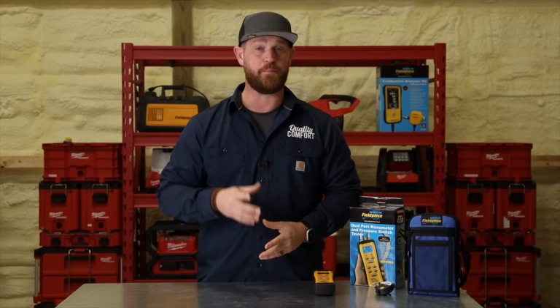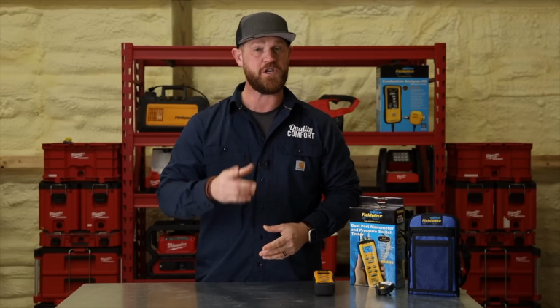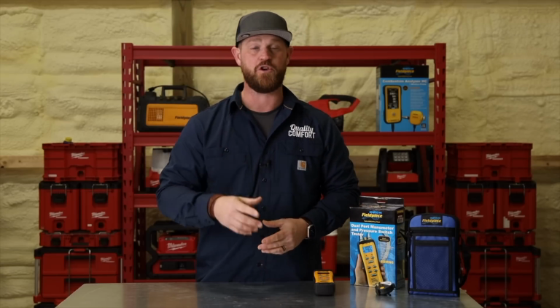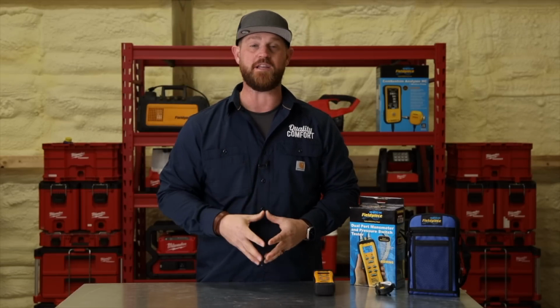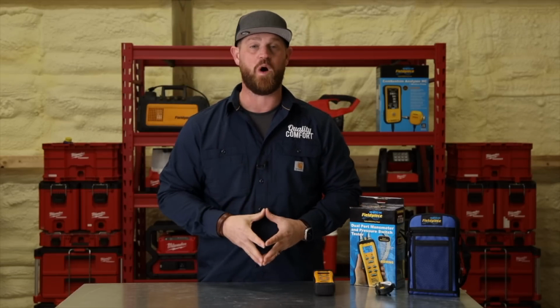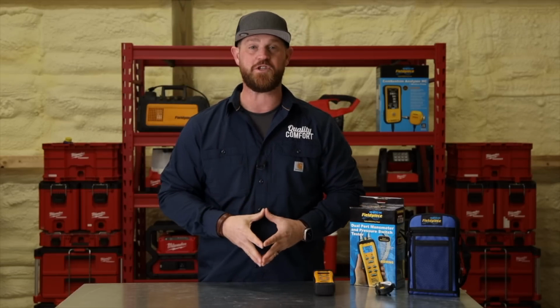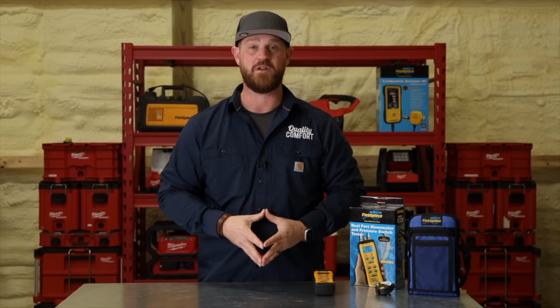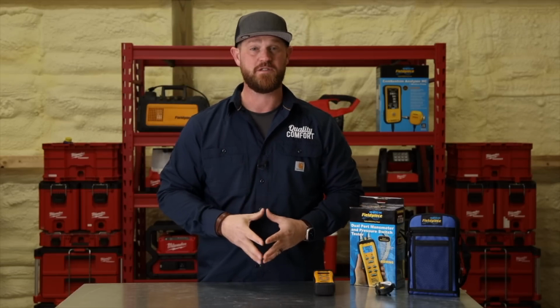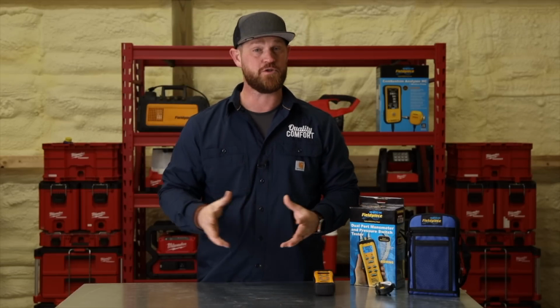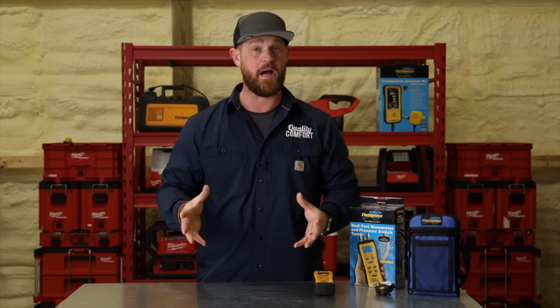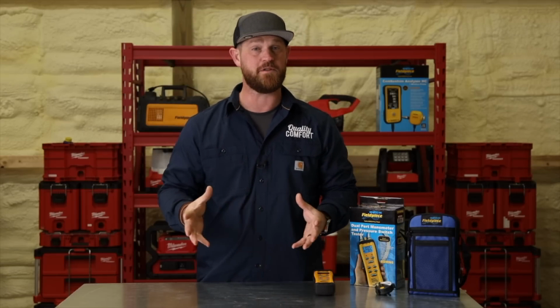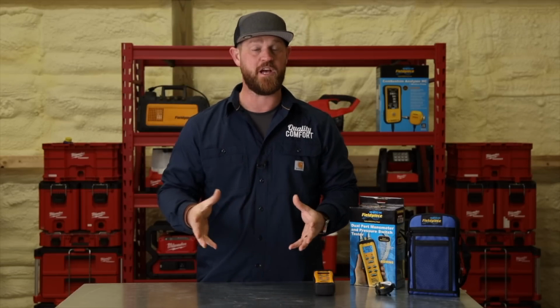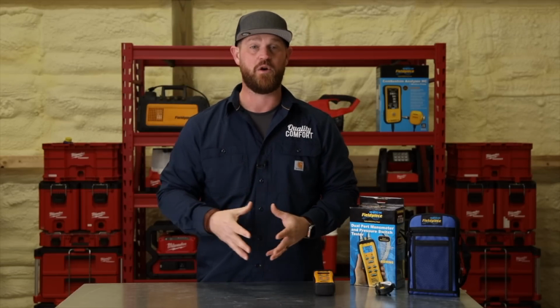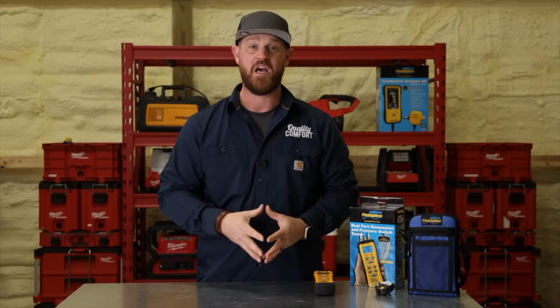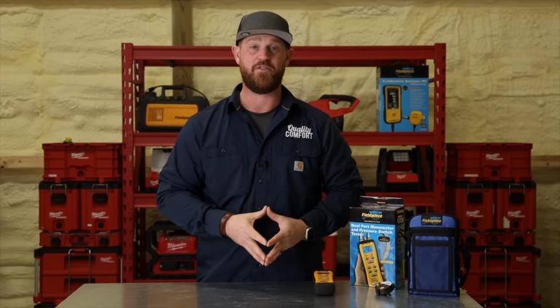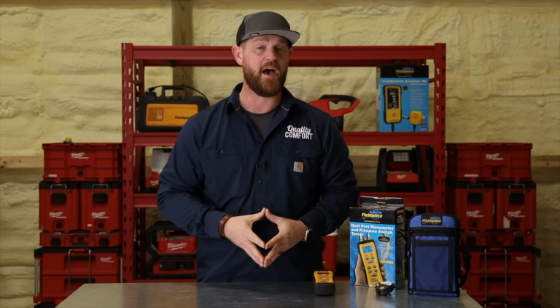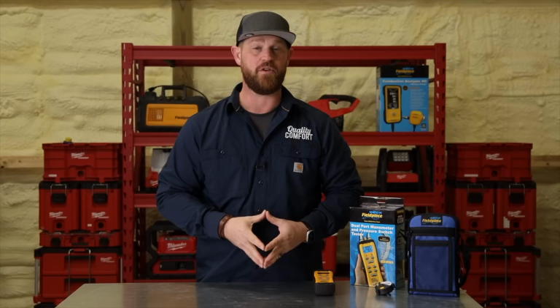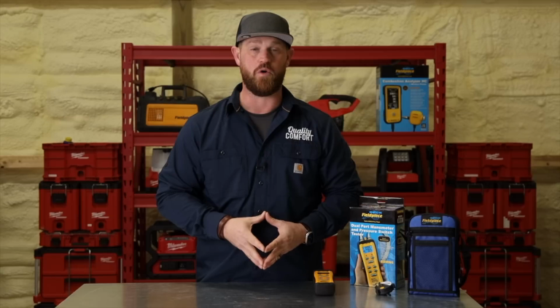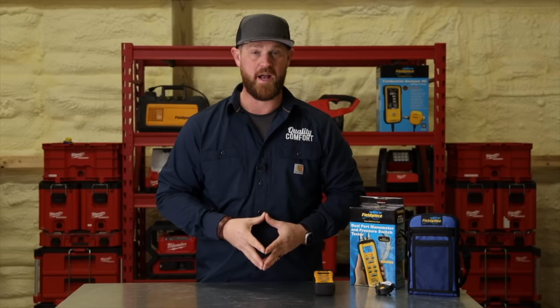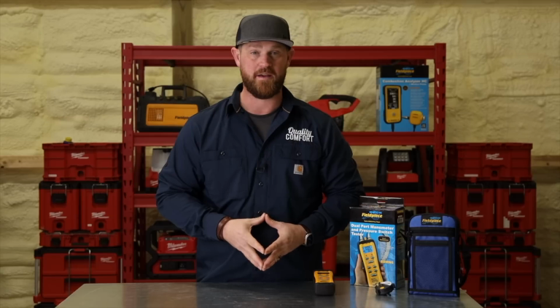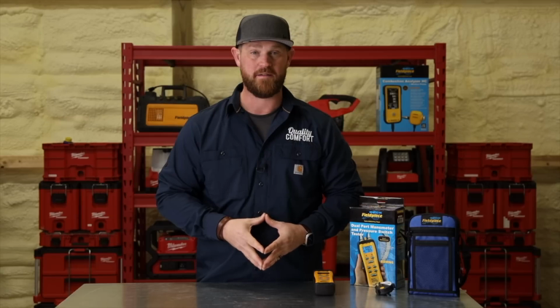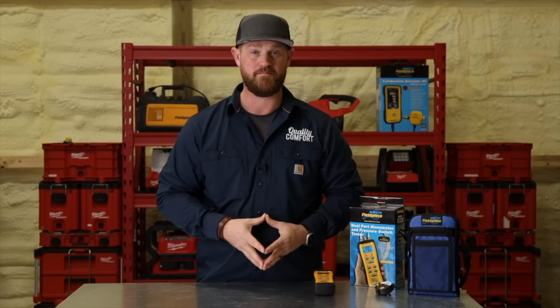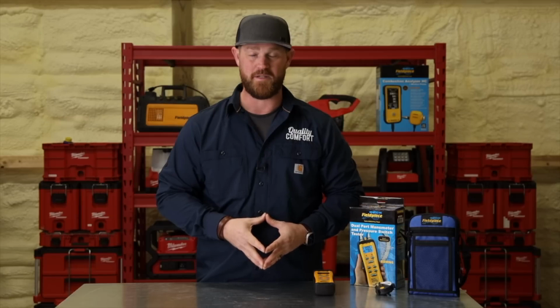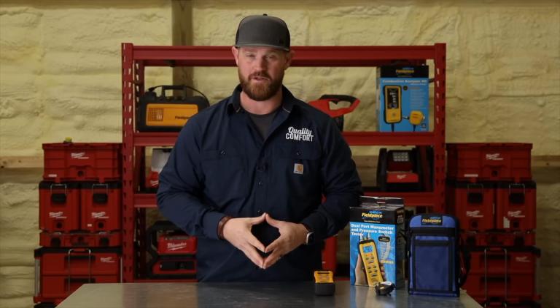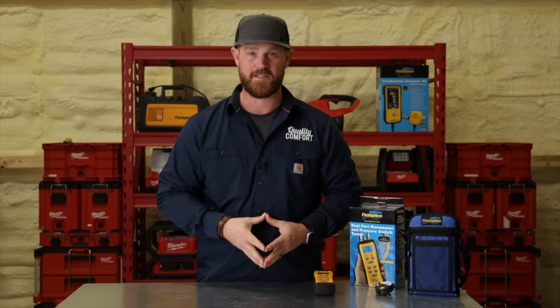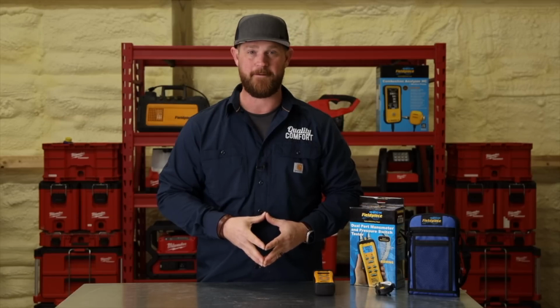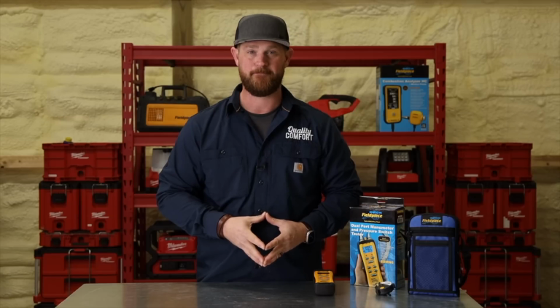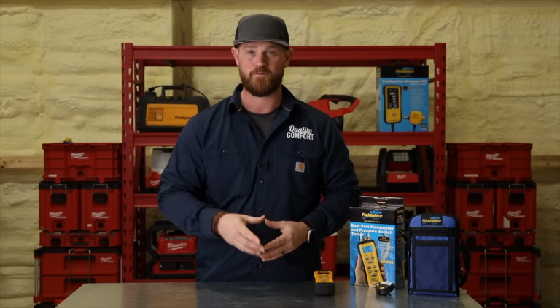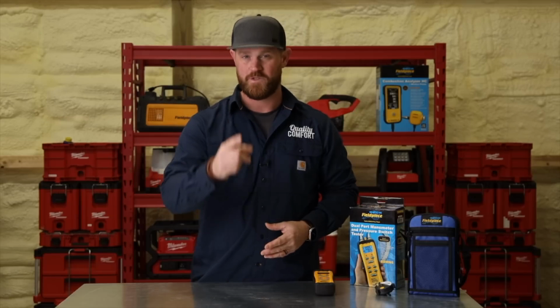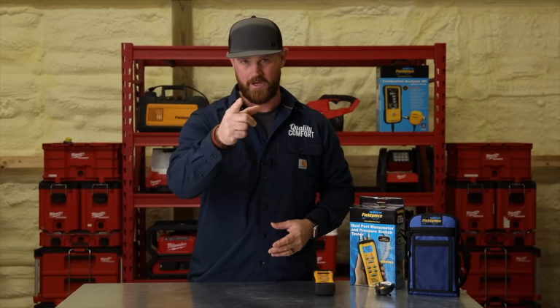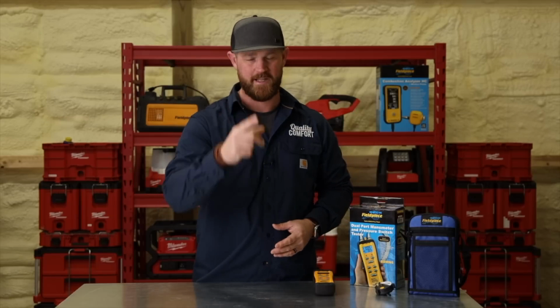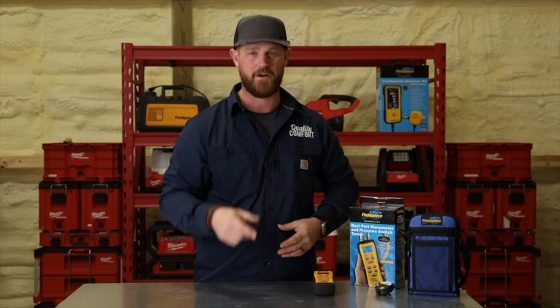I appreciate you guys watching. Subscribe to the channel if you haven't already — see you guys later.